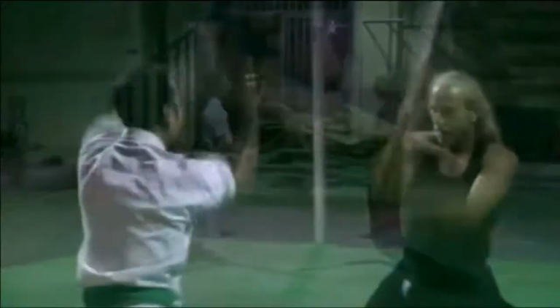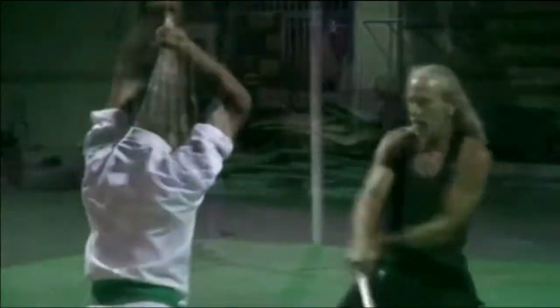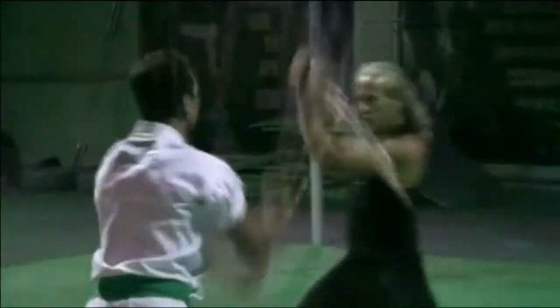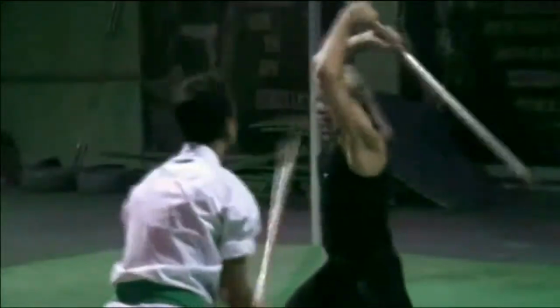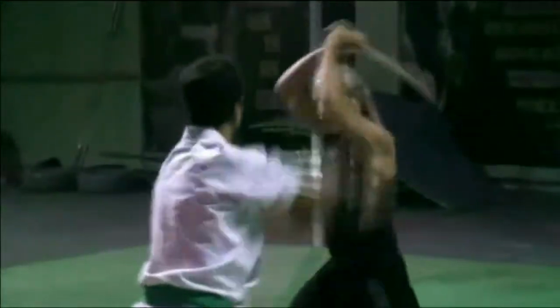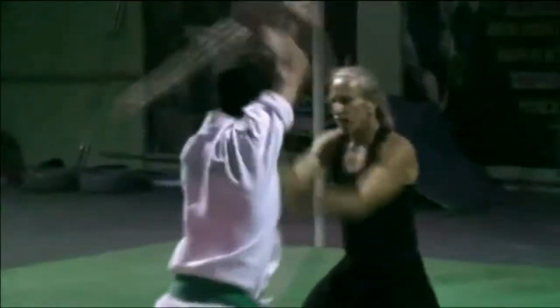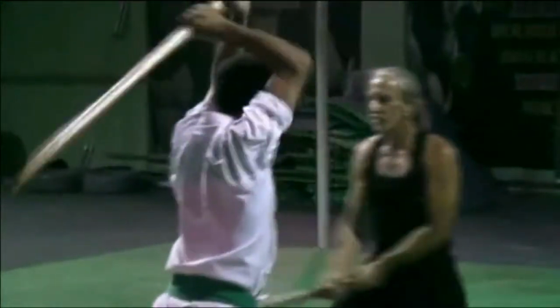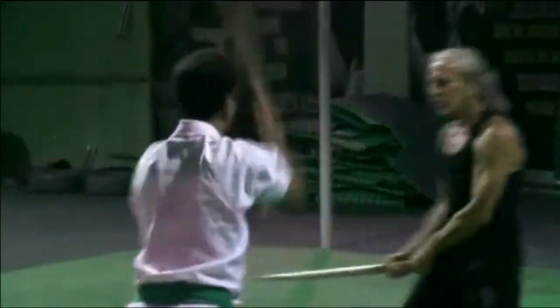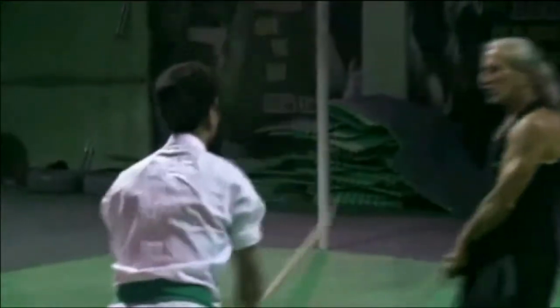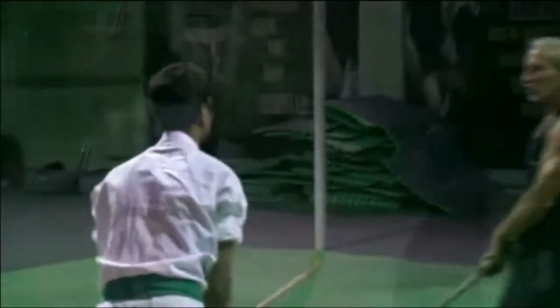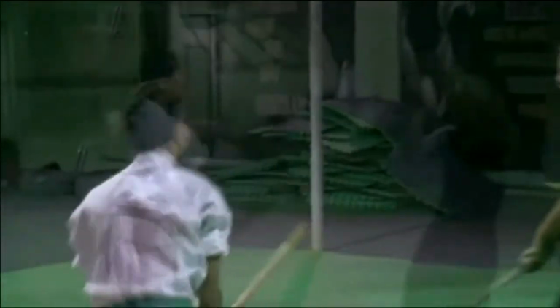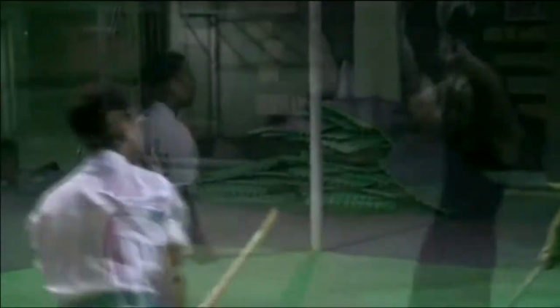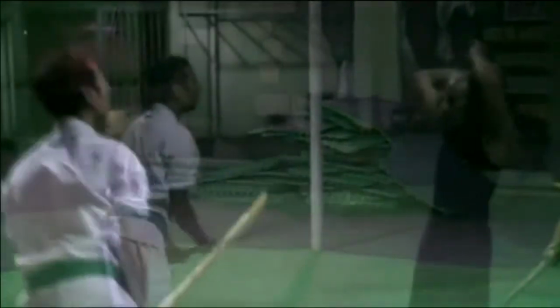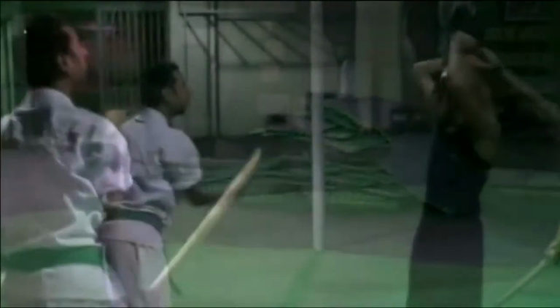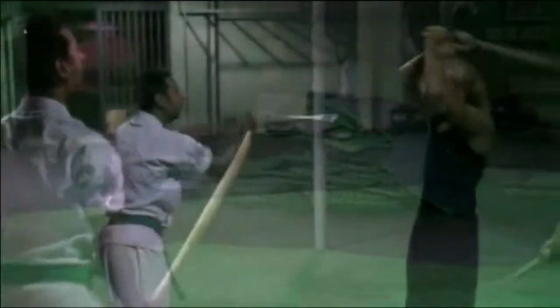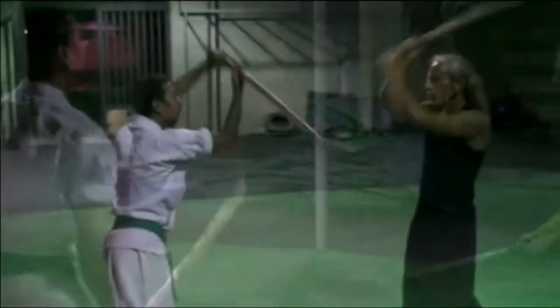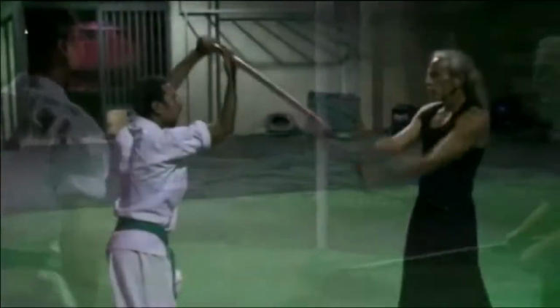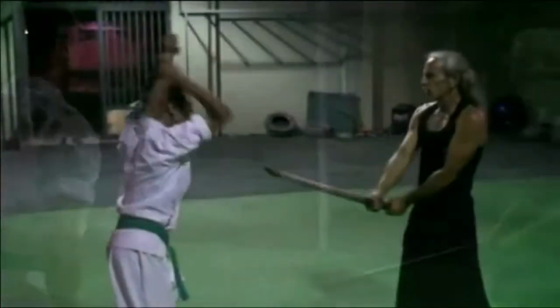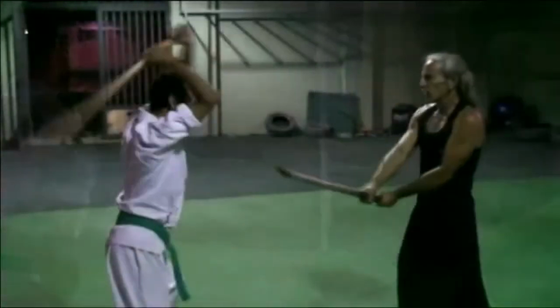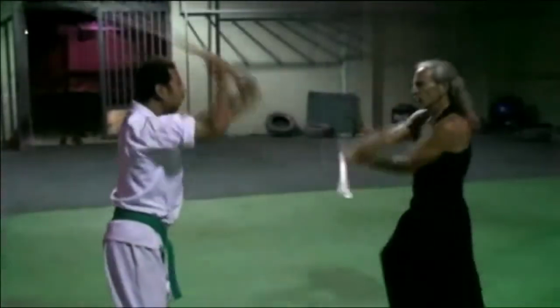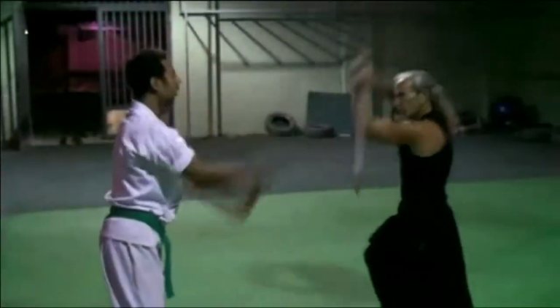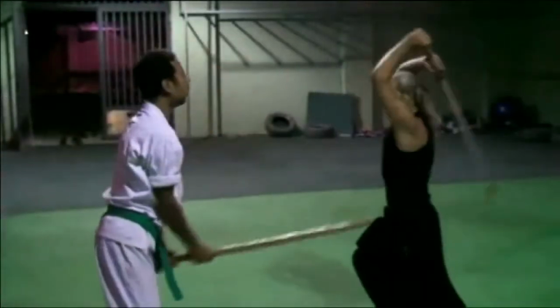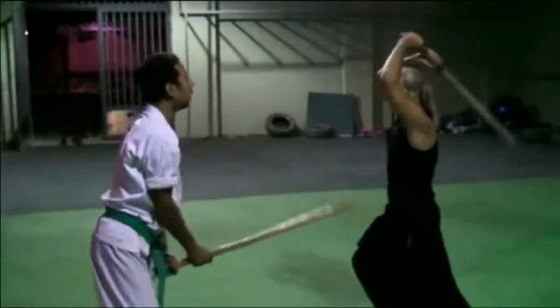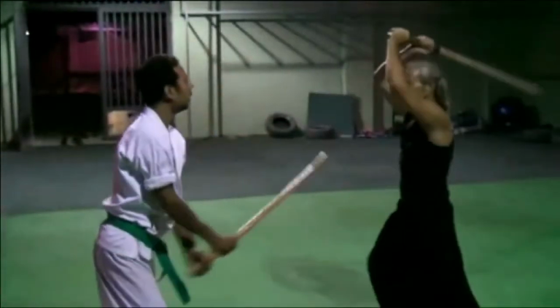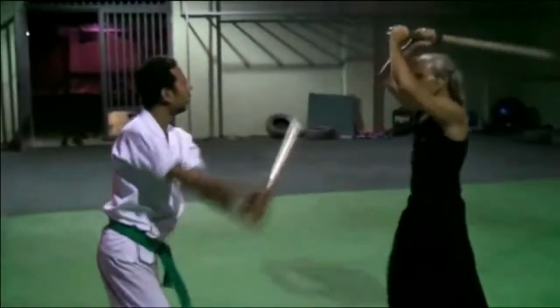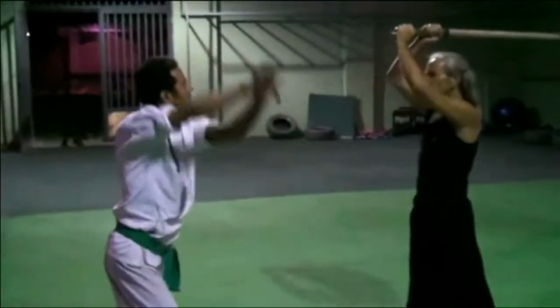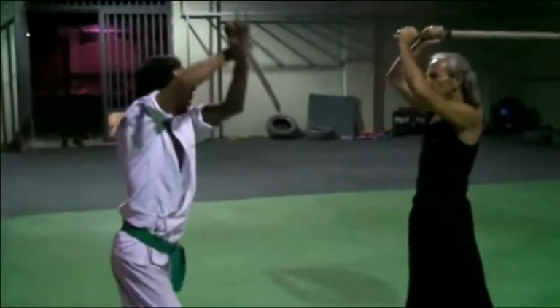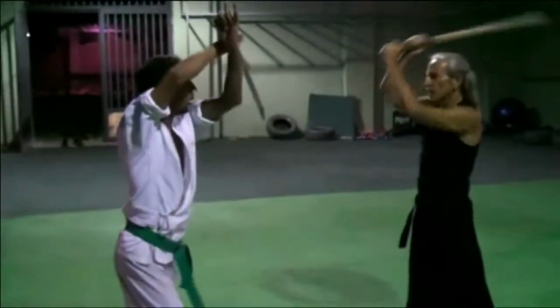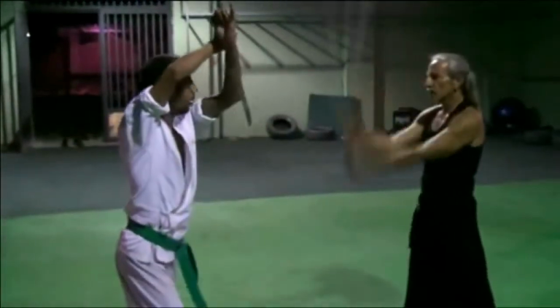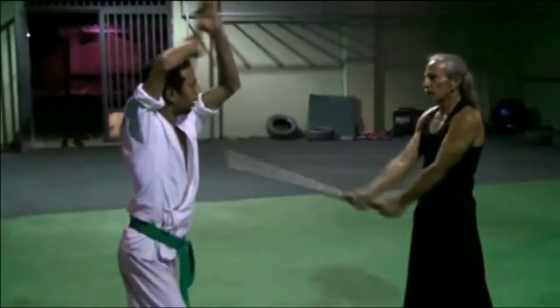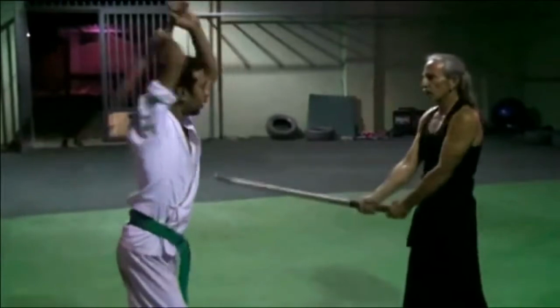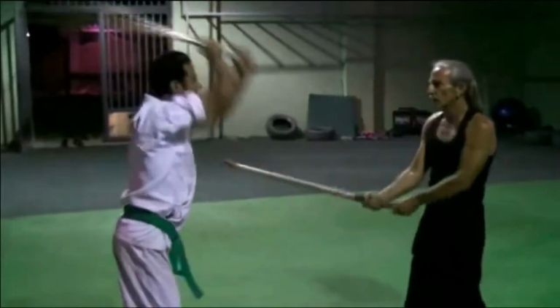You have to practice often to accomplish a relaxed speed in this exercise.